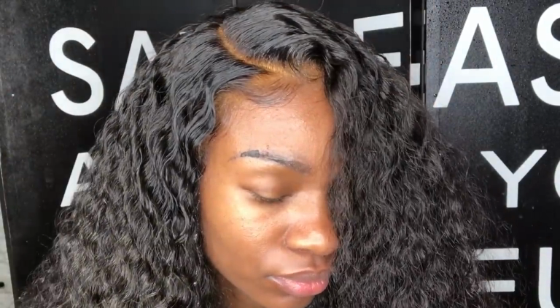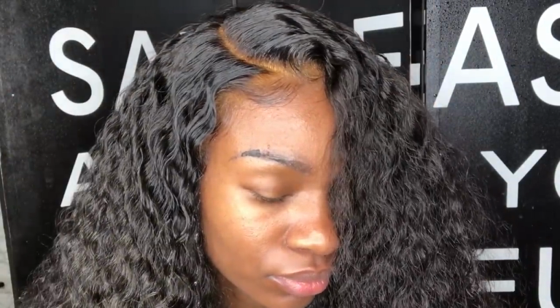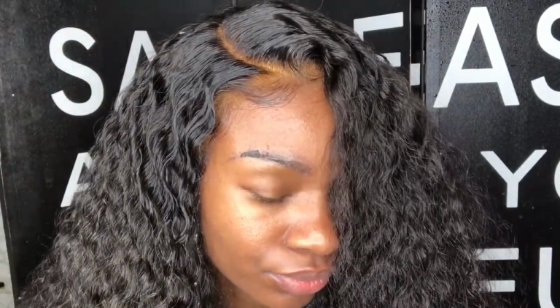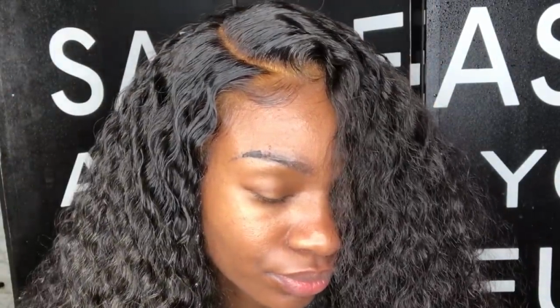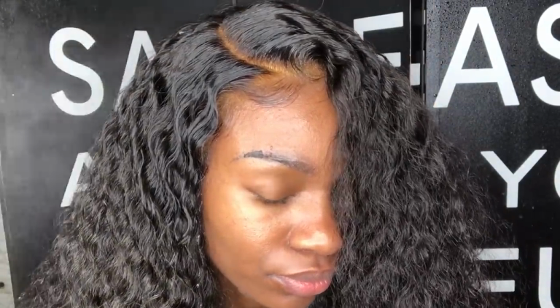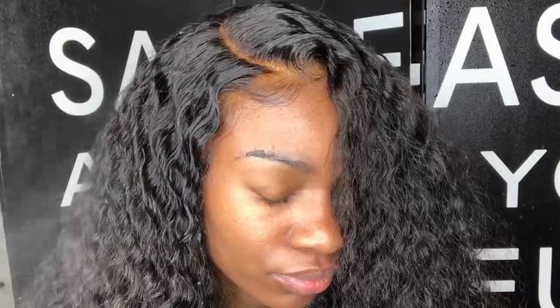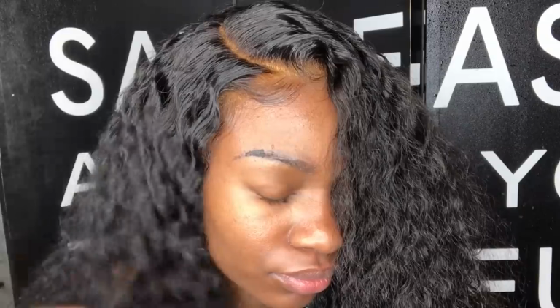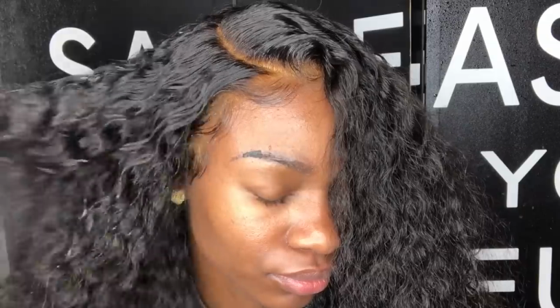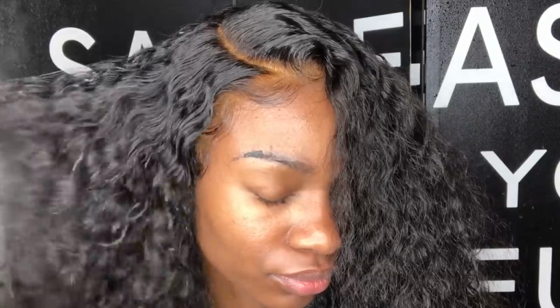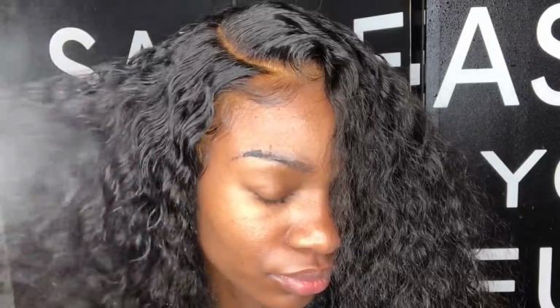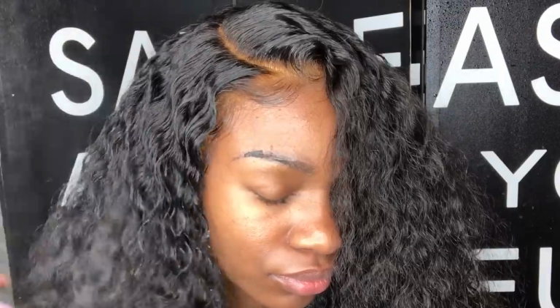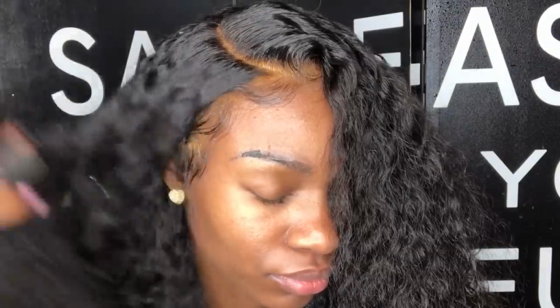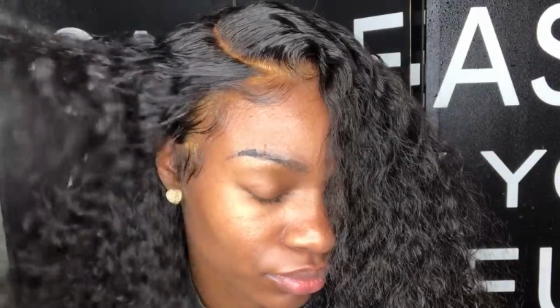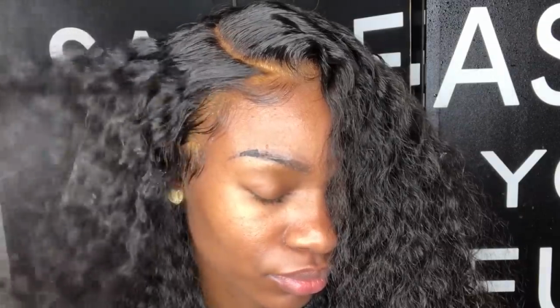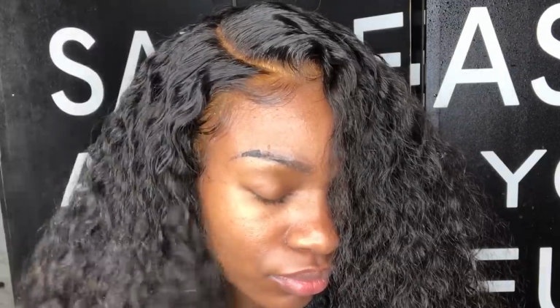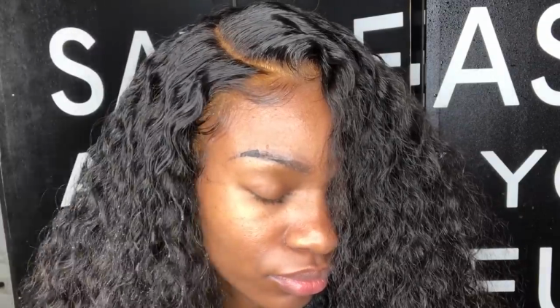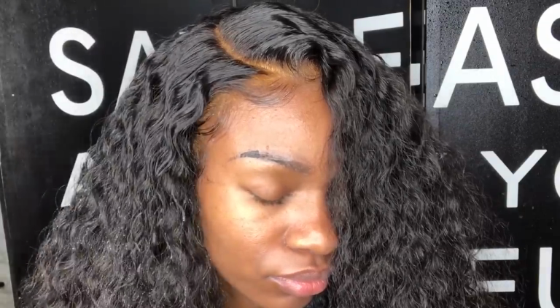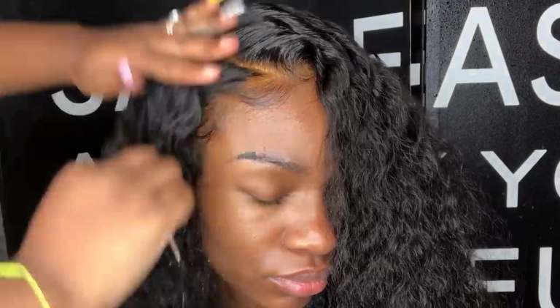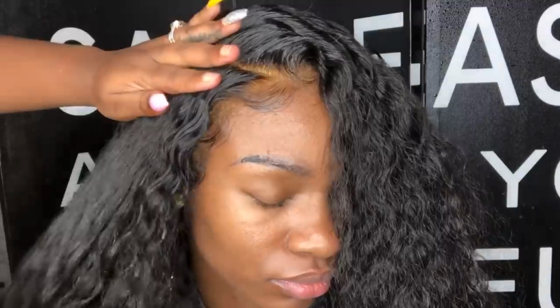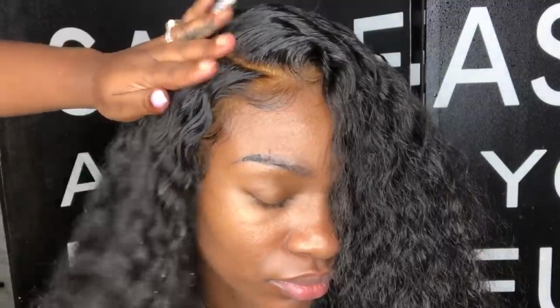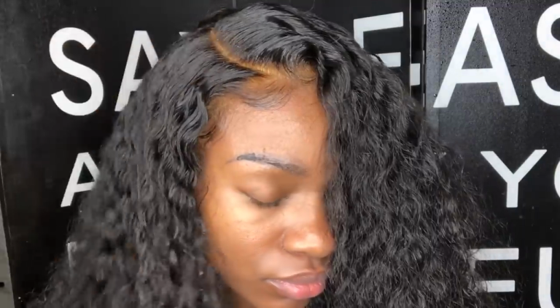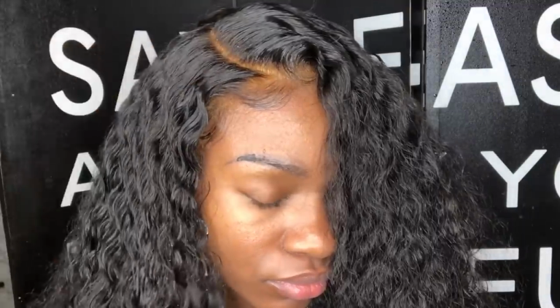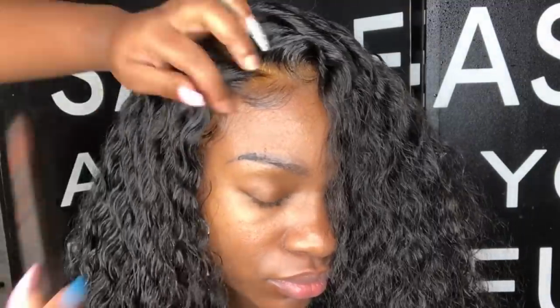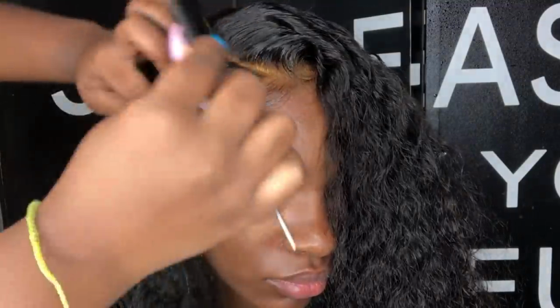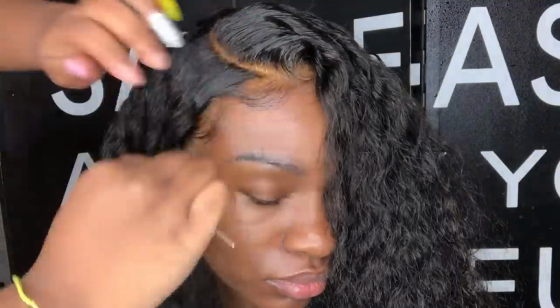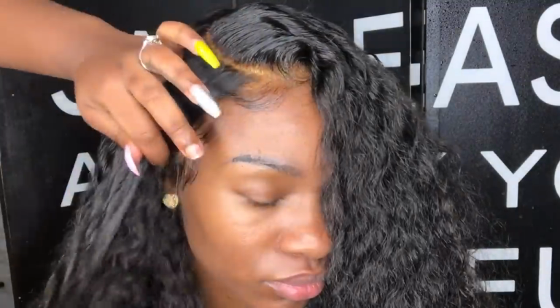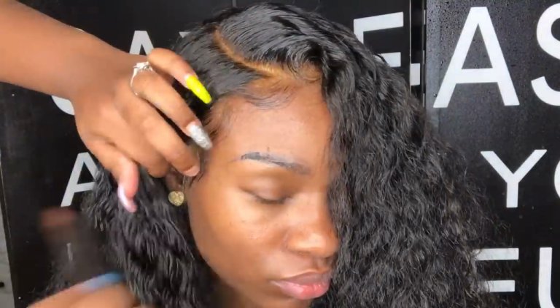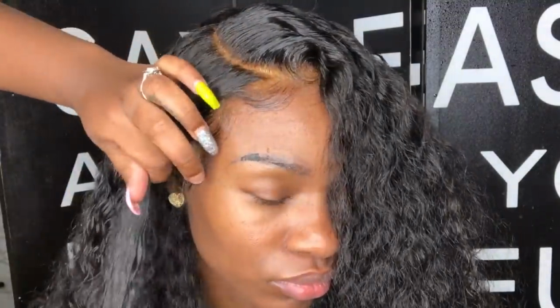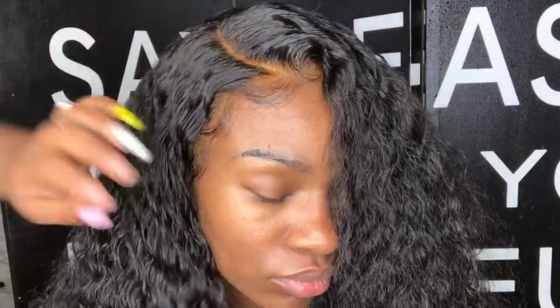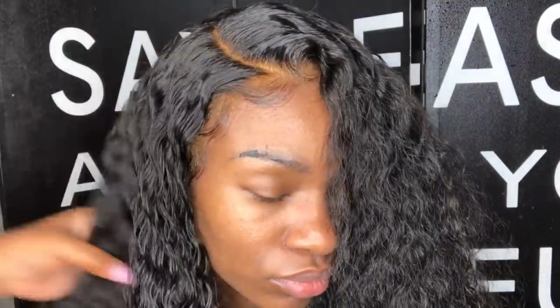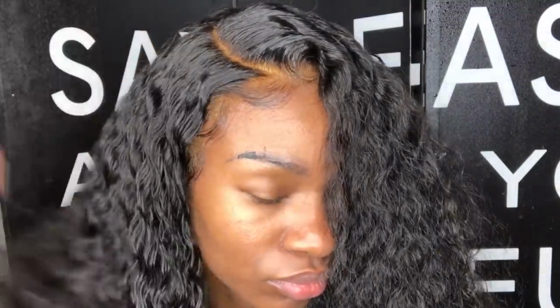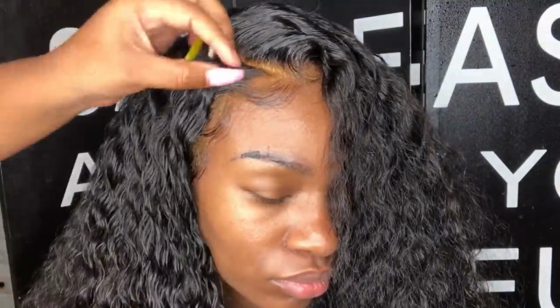Once you have your baby hair laid, you can go ahead and complete your styling process. Basically what I'm going to do is take some water.